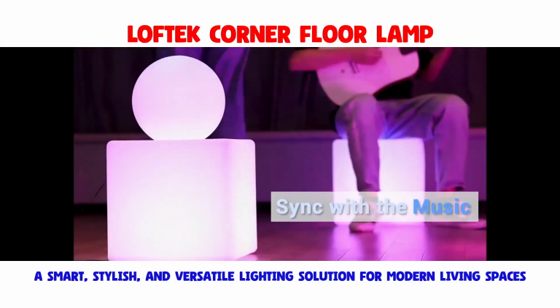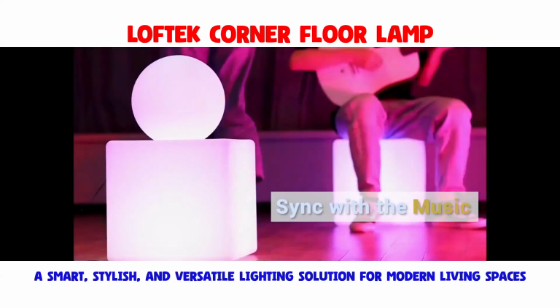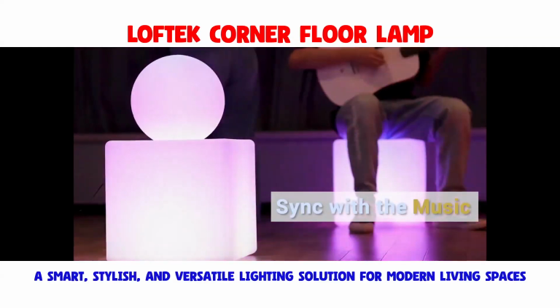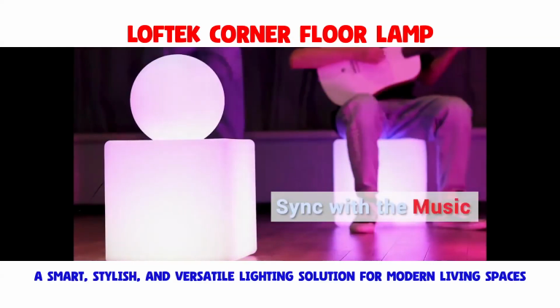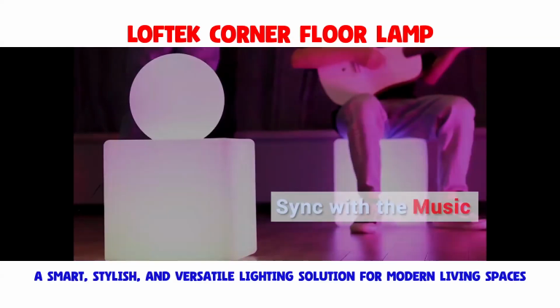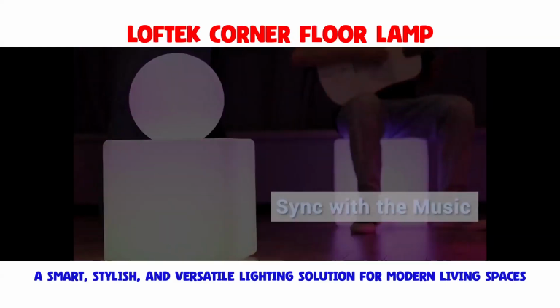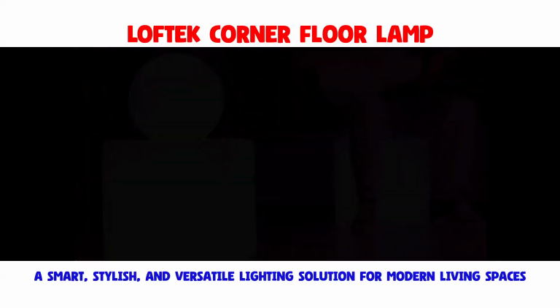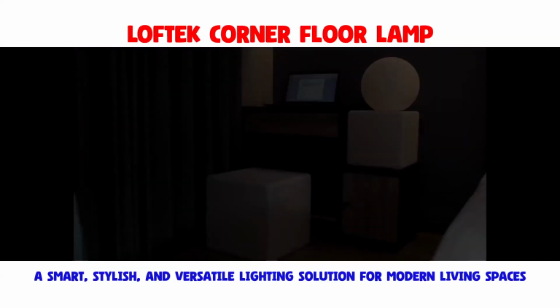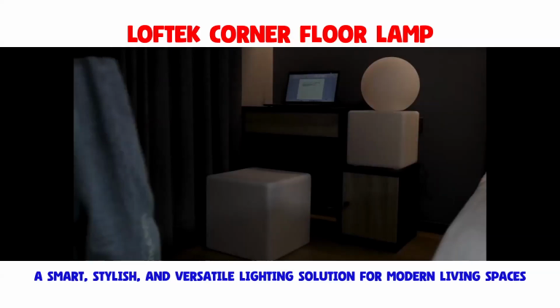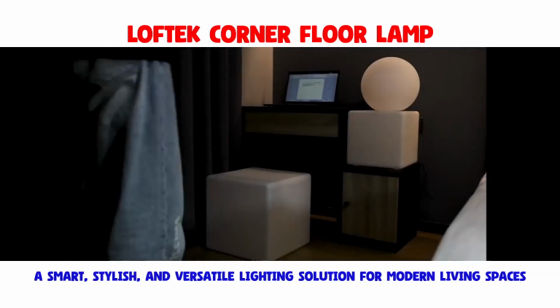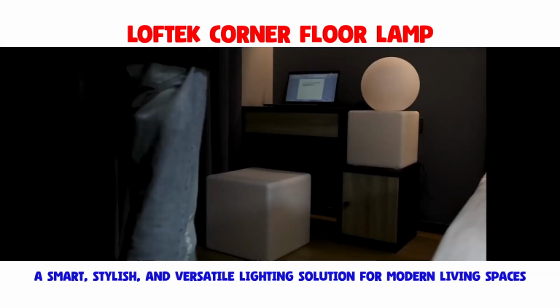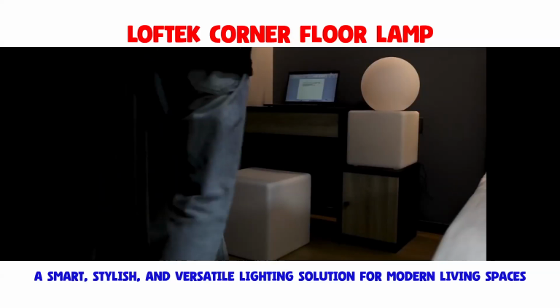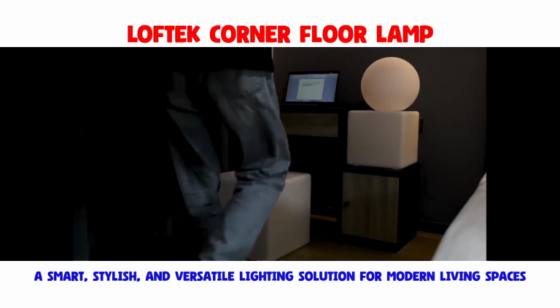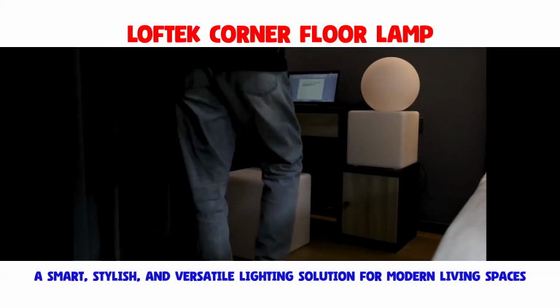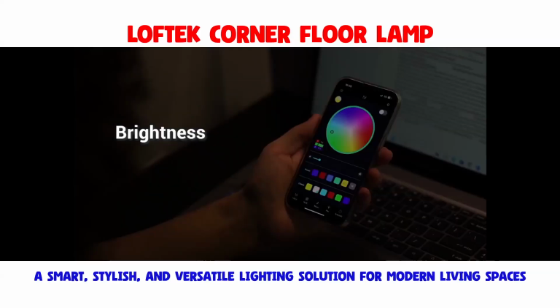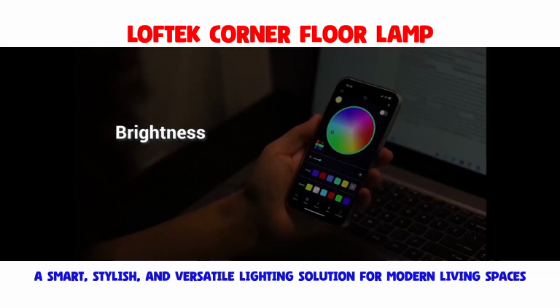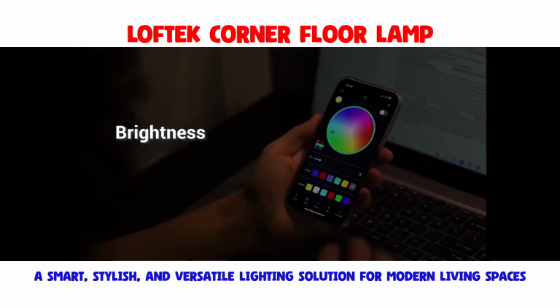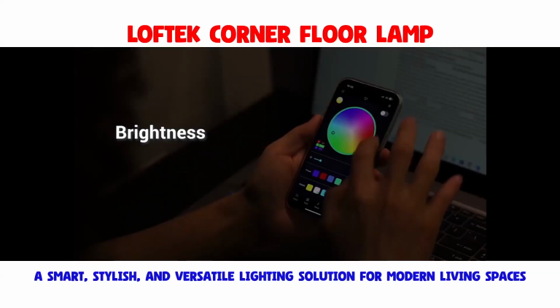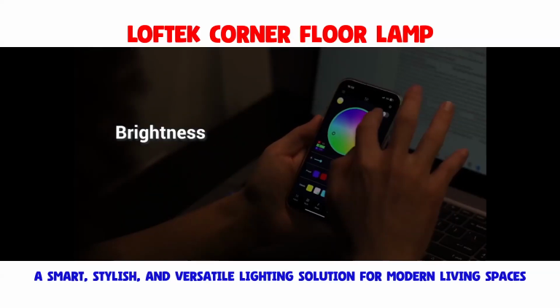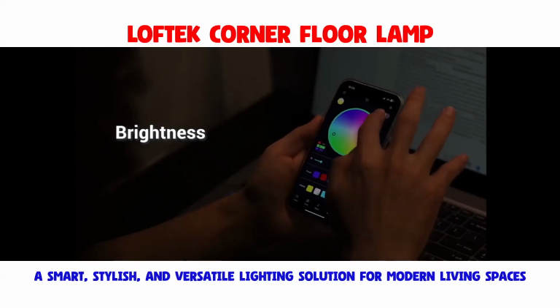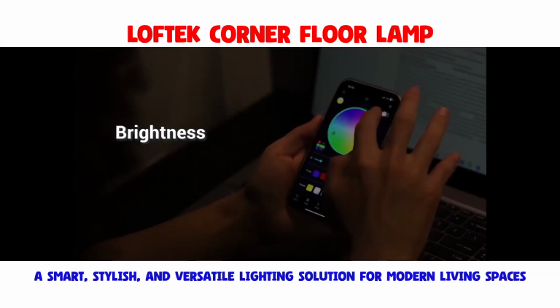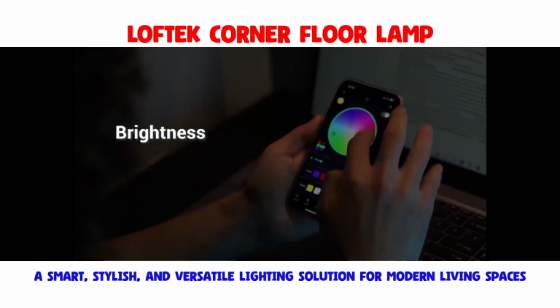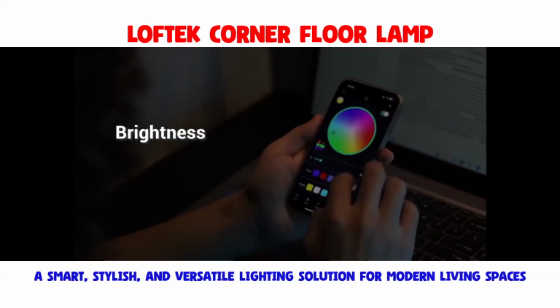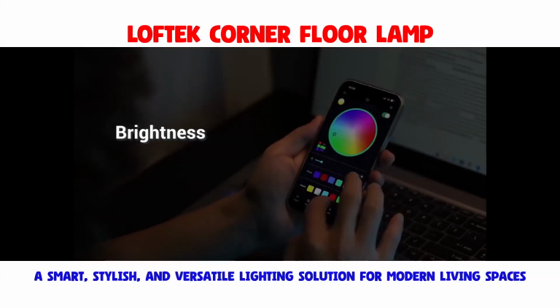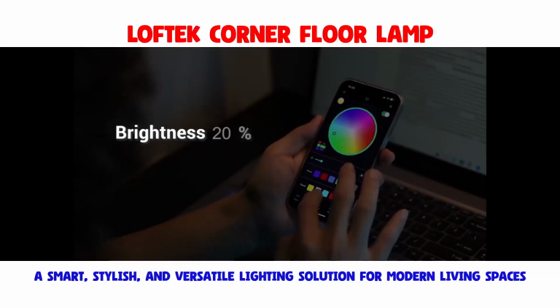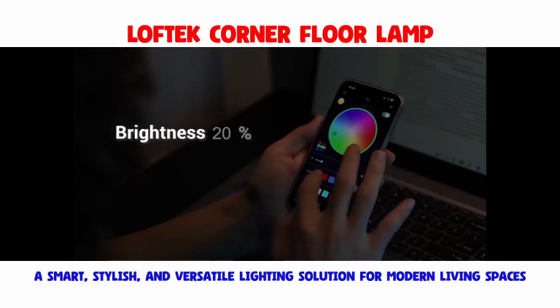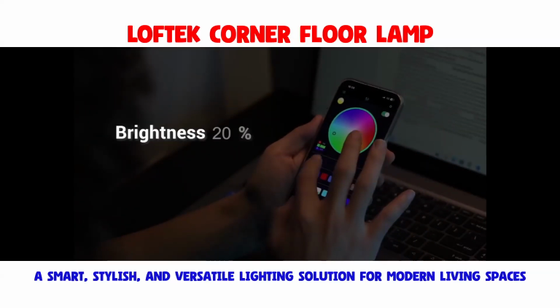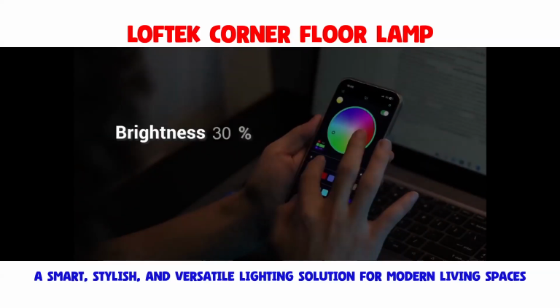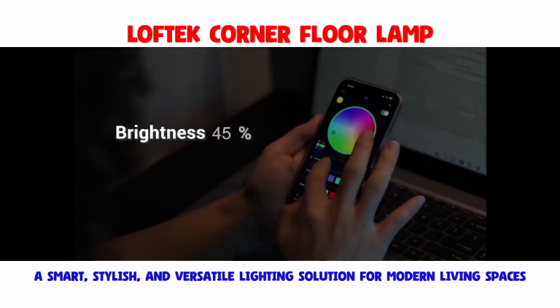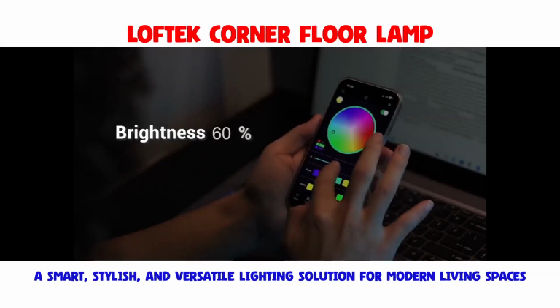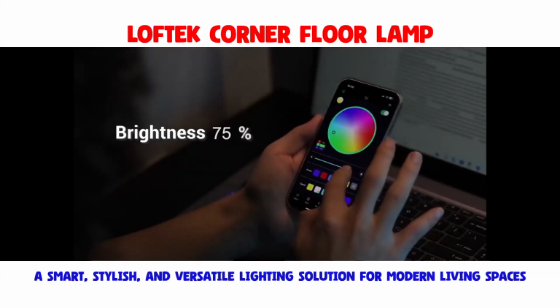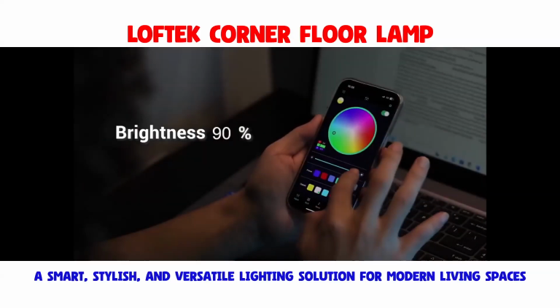The Loftec LED Lamp boasts 200 RGB LED light beads, providing energy-efficient and glare-free illumination.